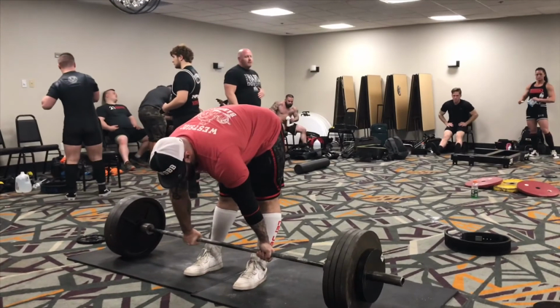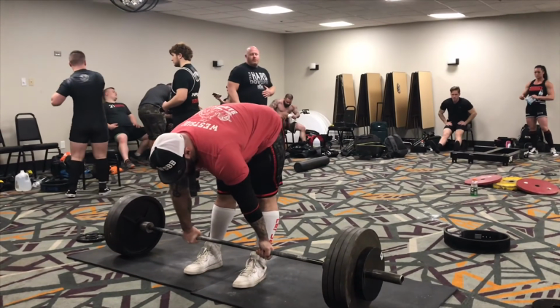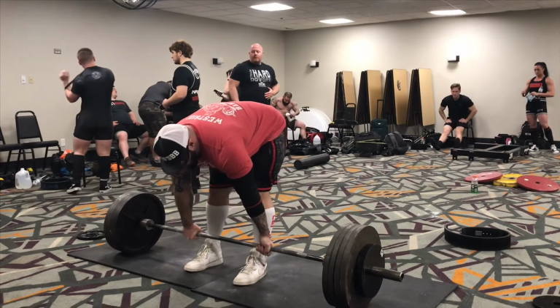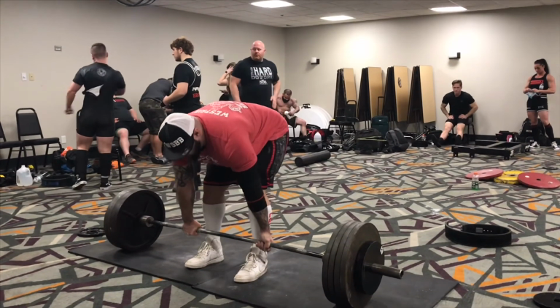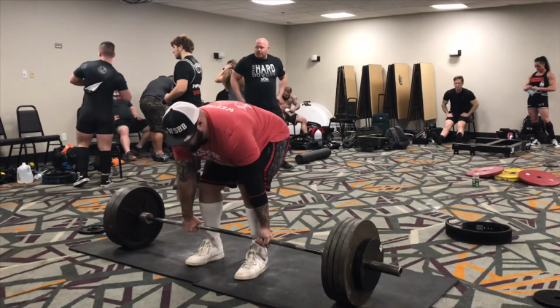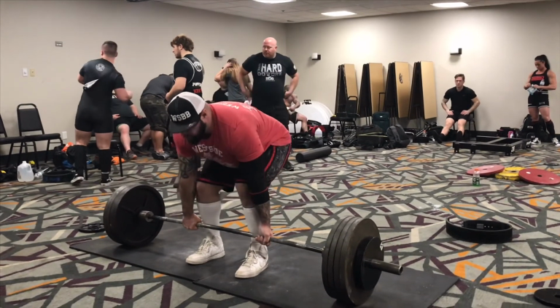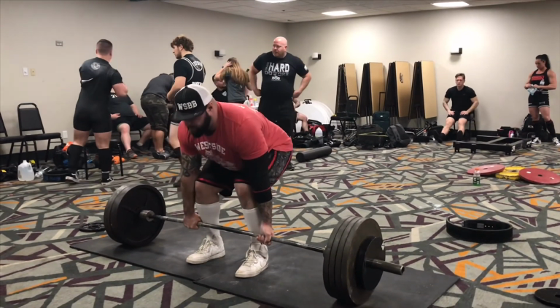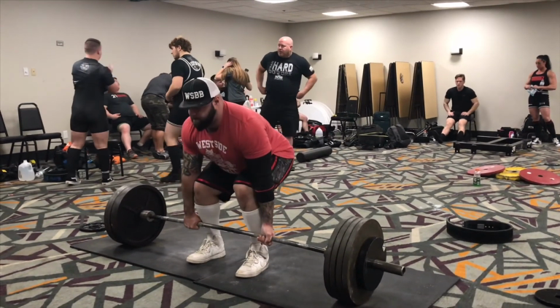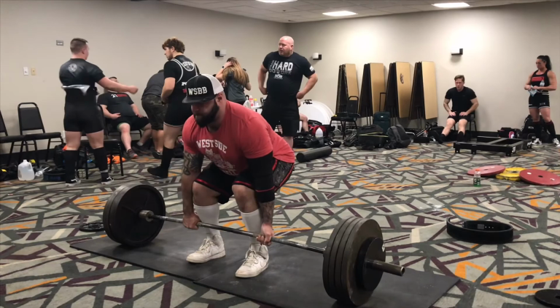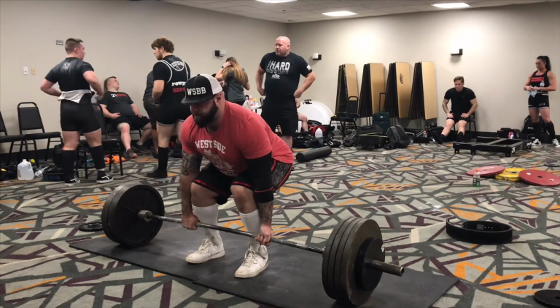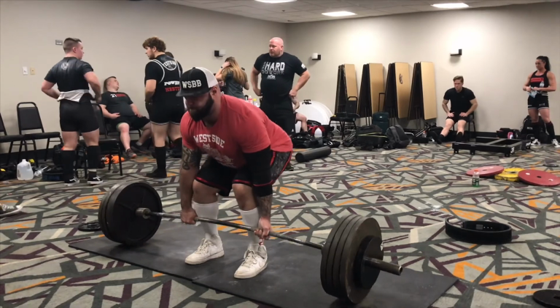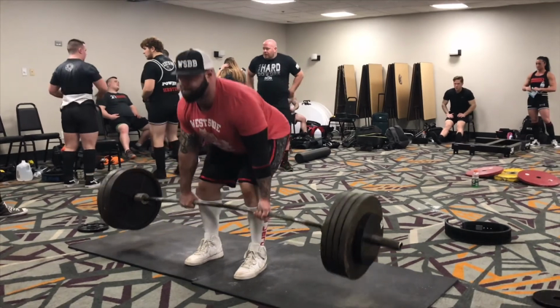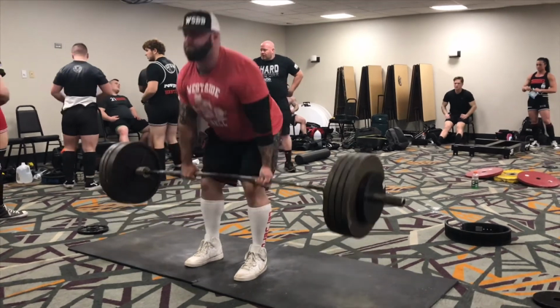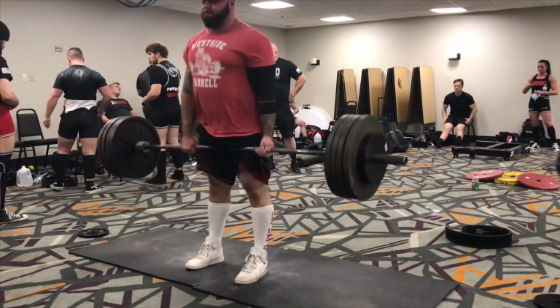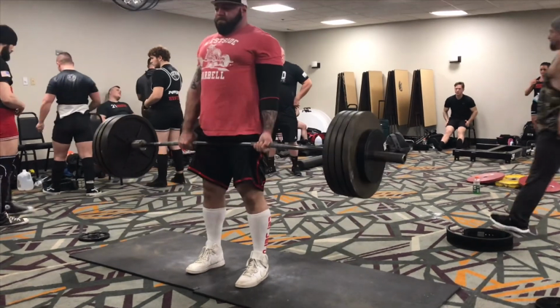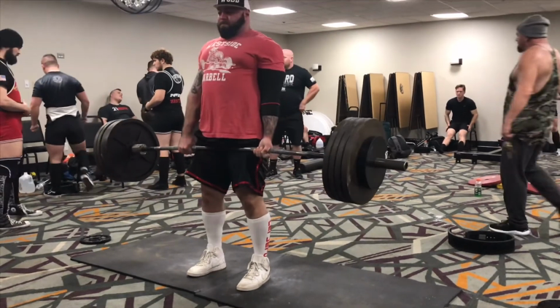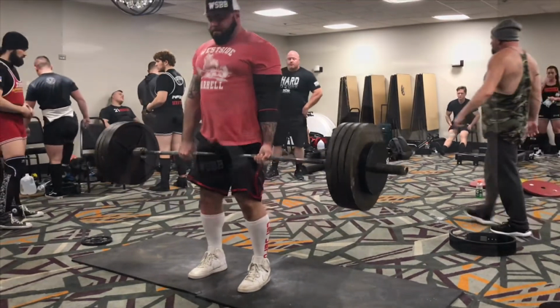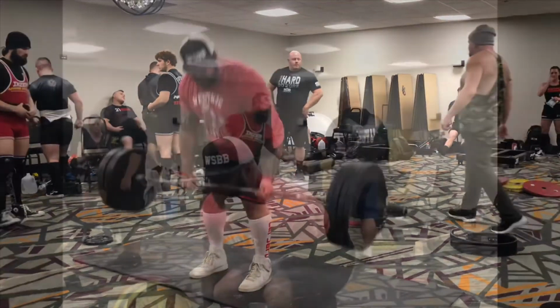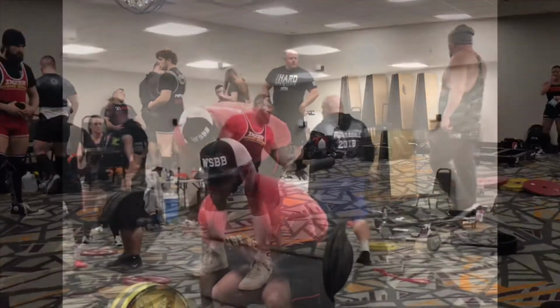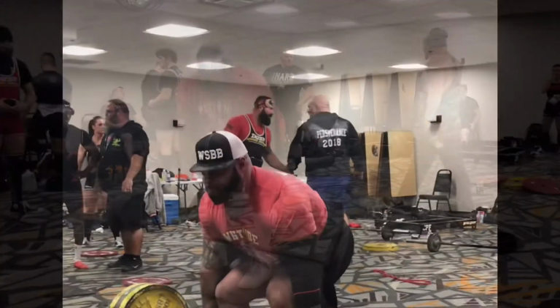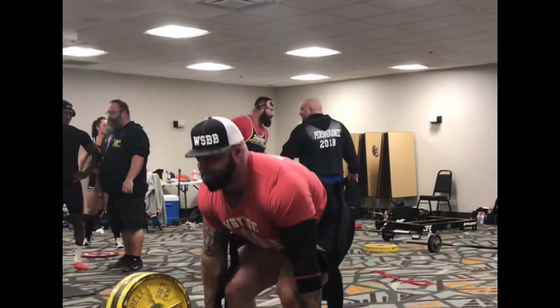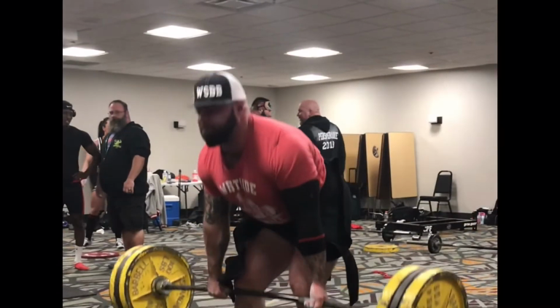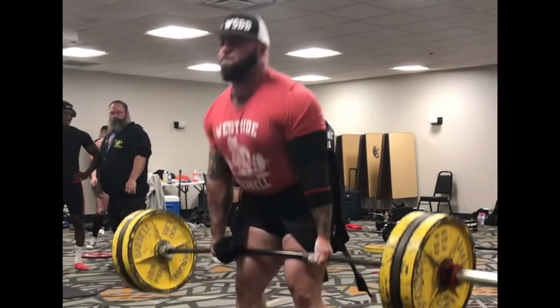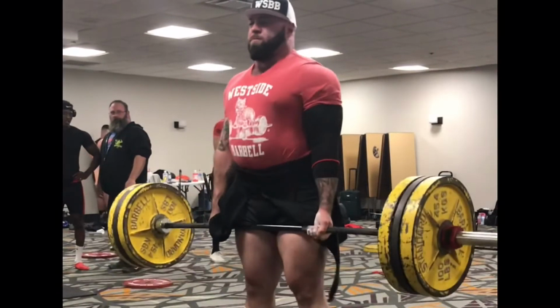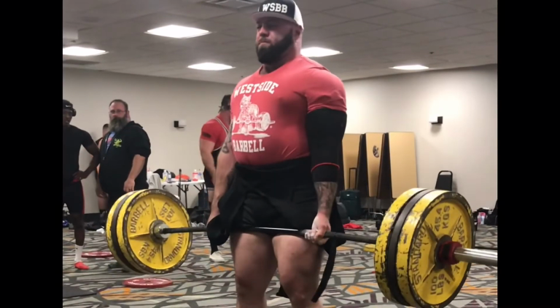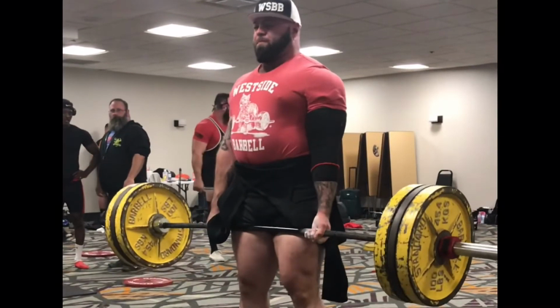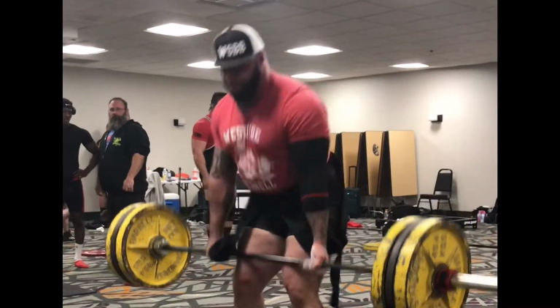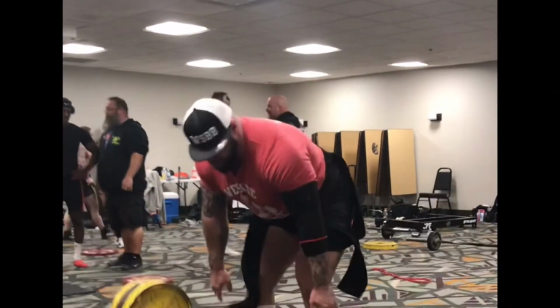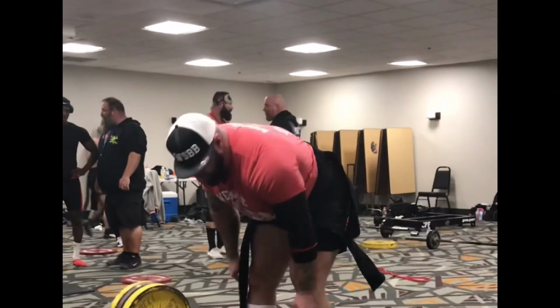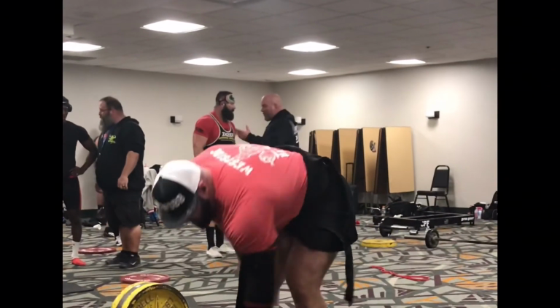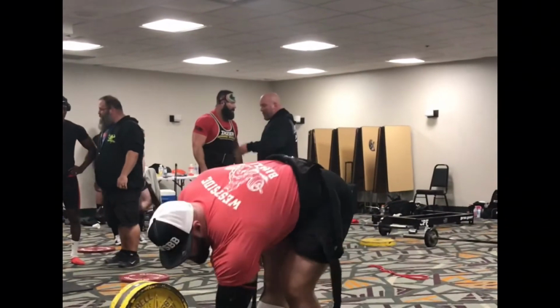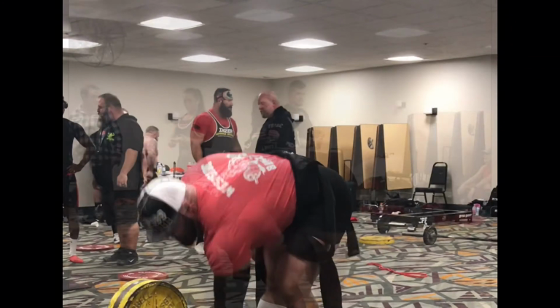Nice to join Sean. Right there. Good job.